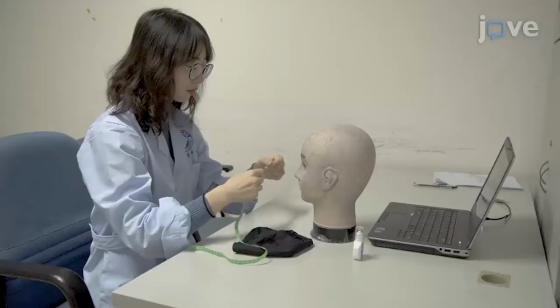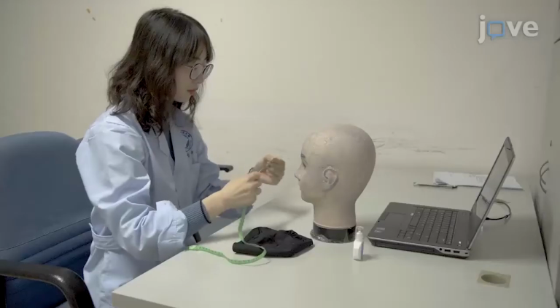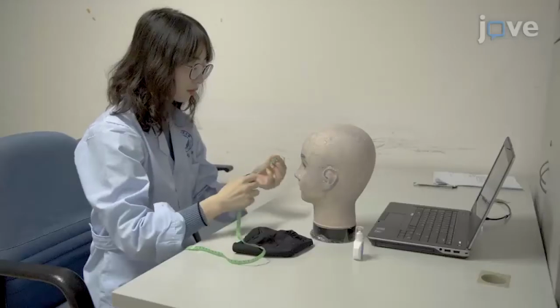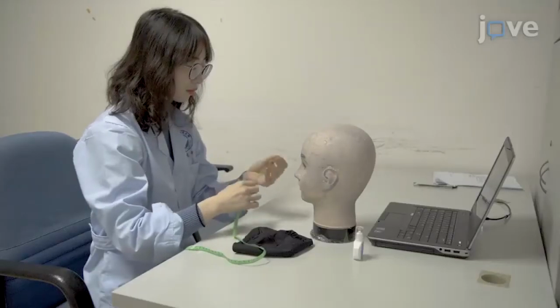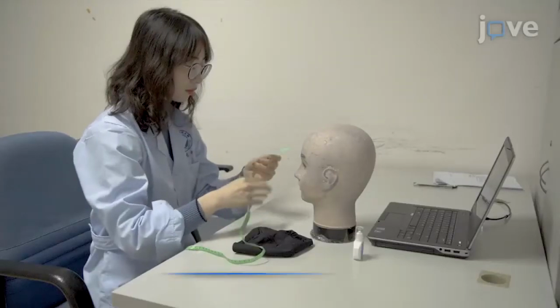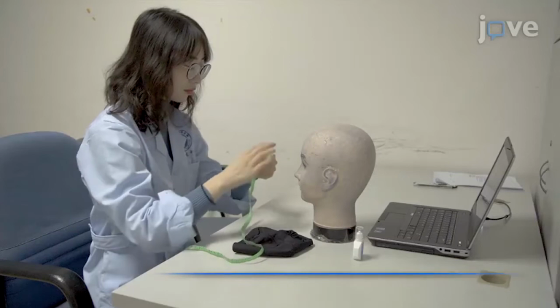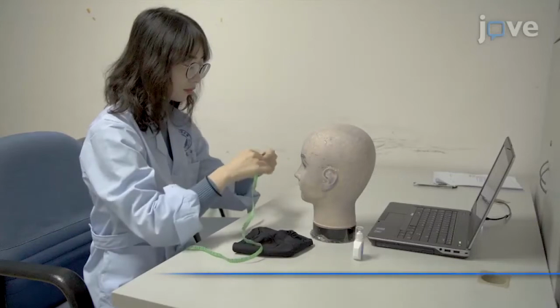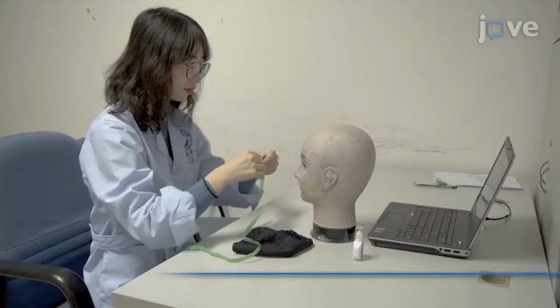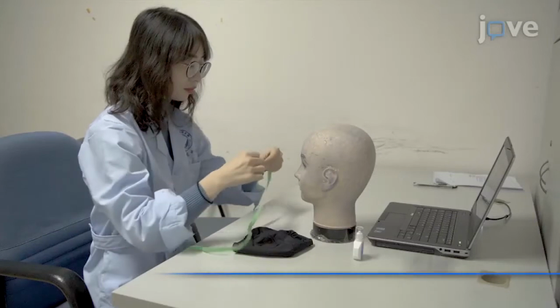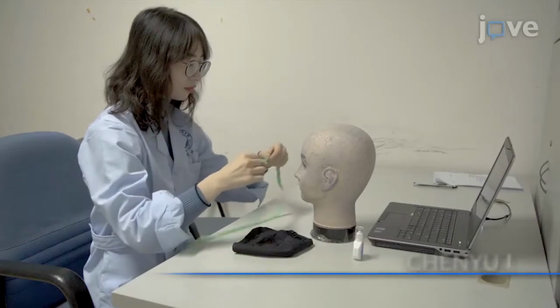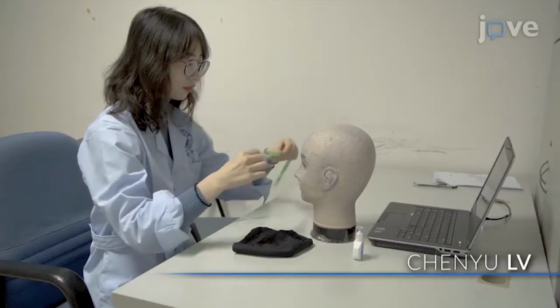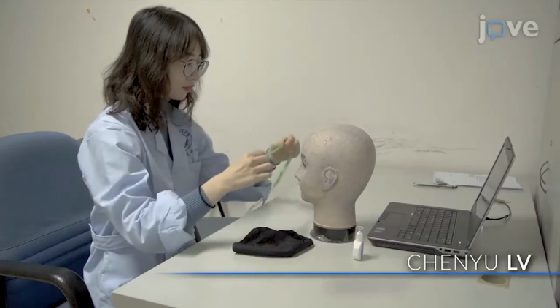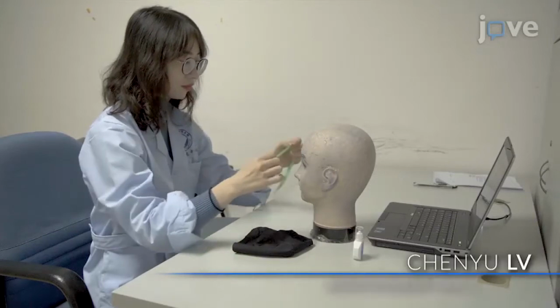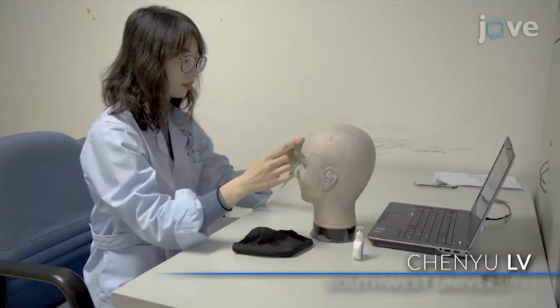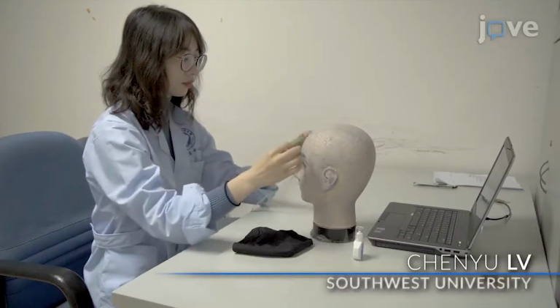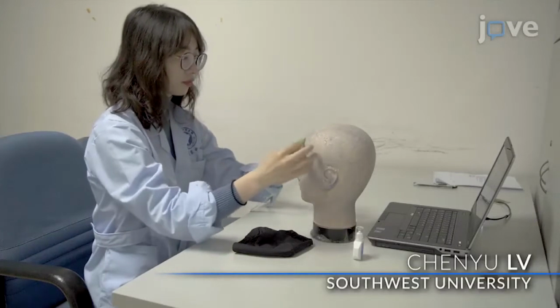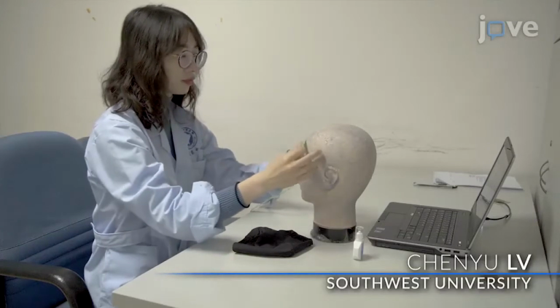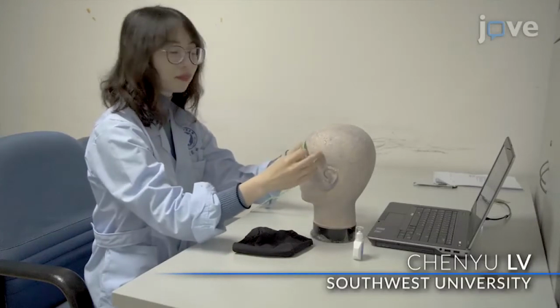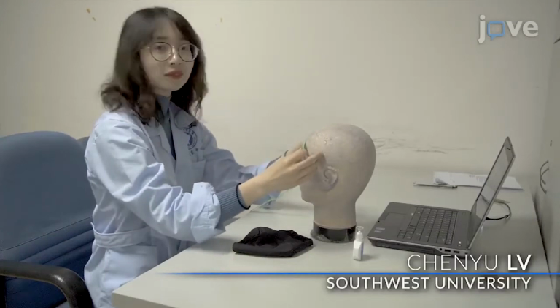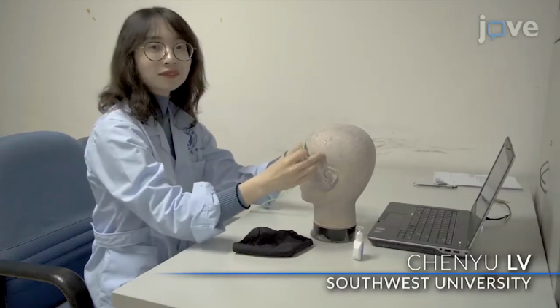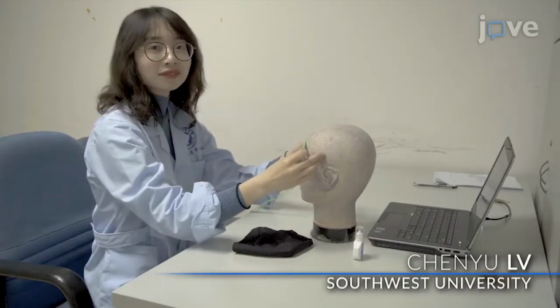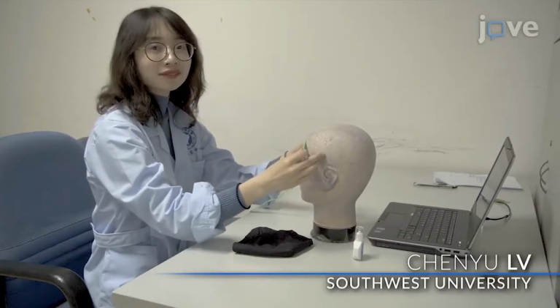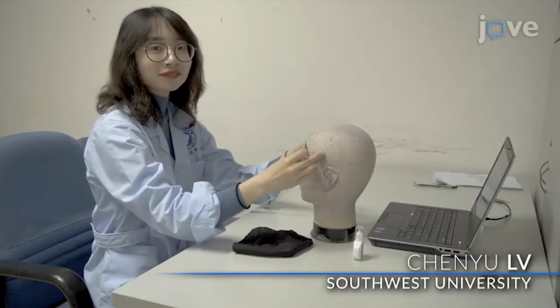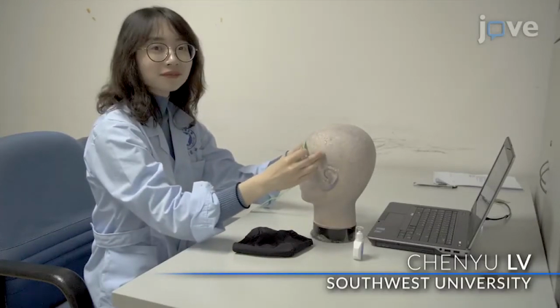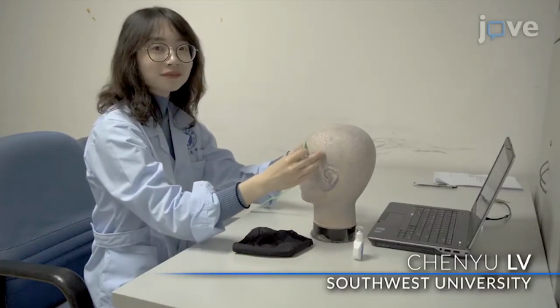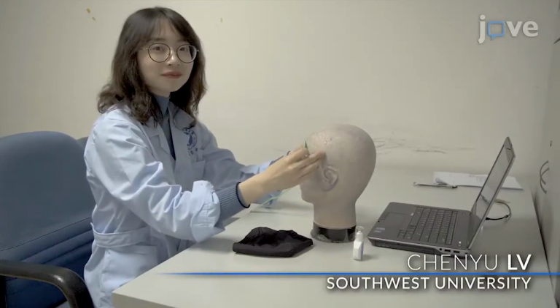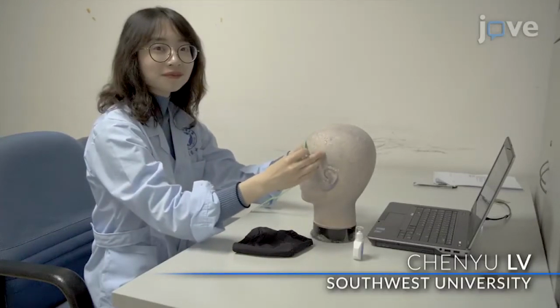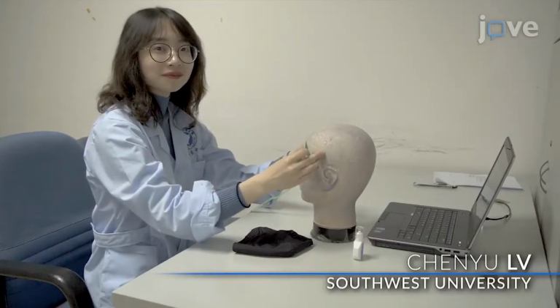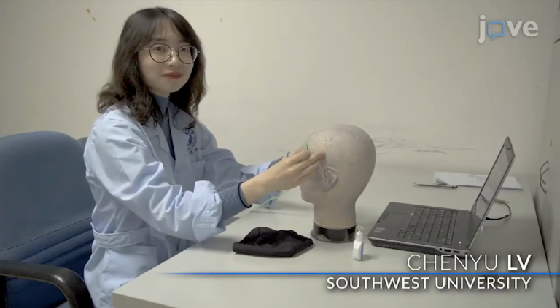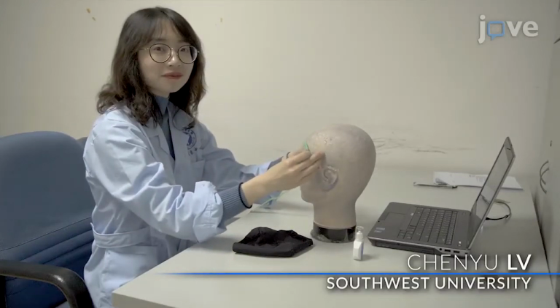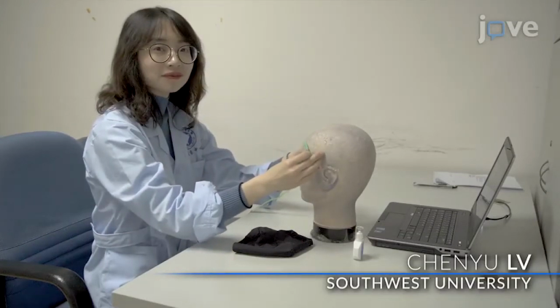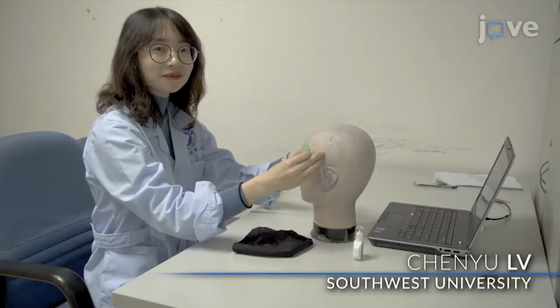Demonstrating the procedure will be Chen Yu-lu, a graduate student.